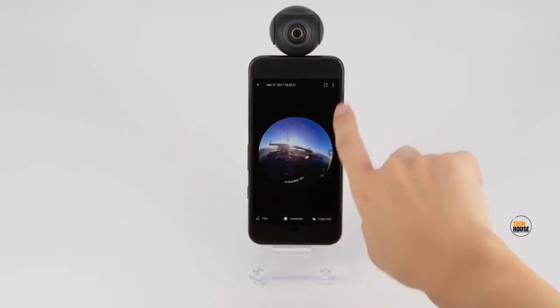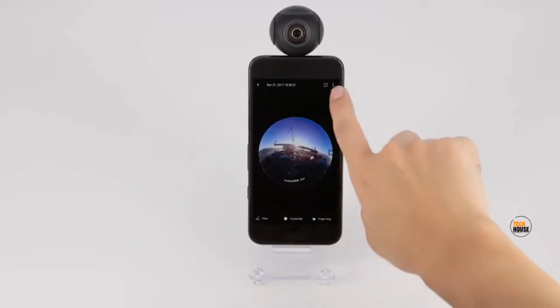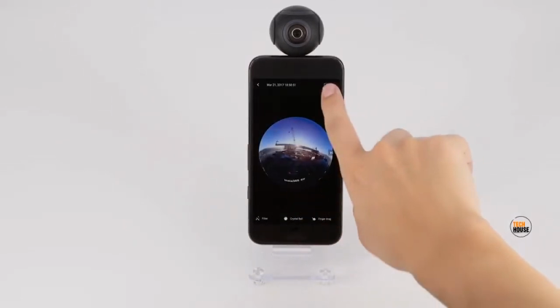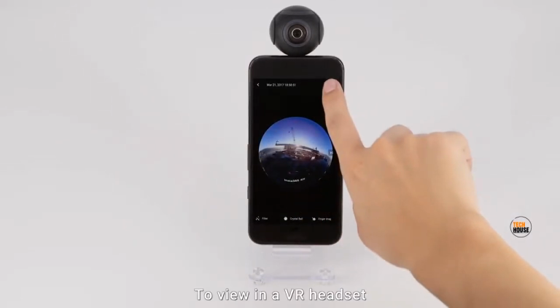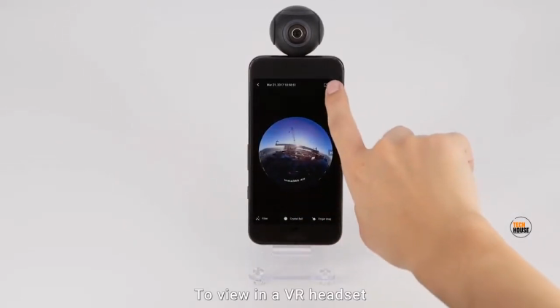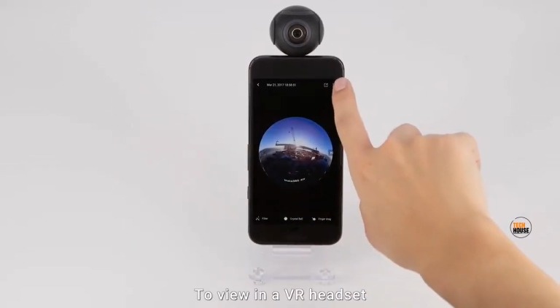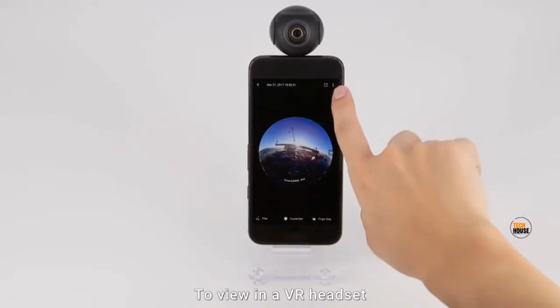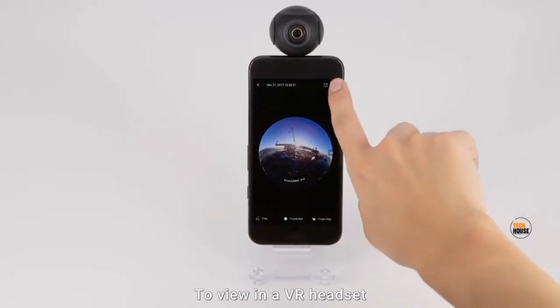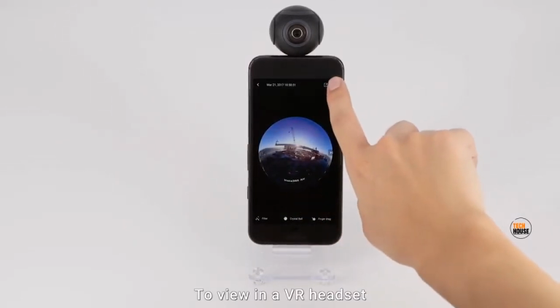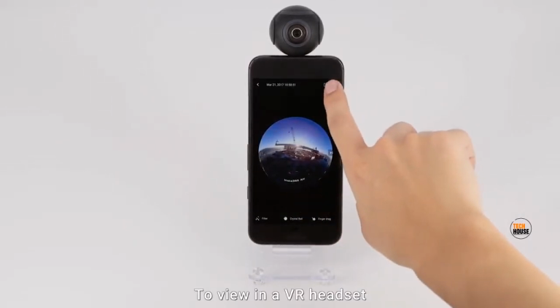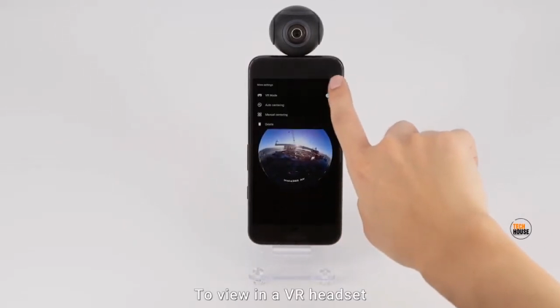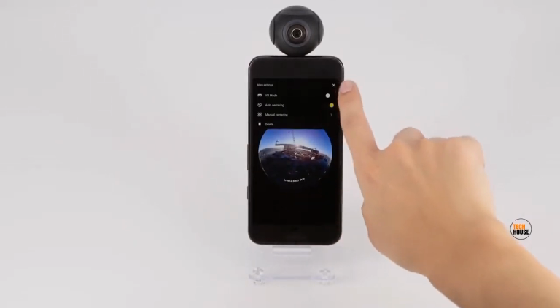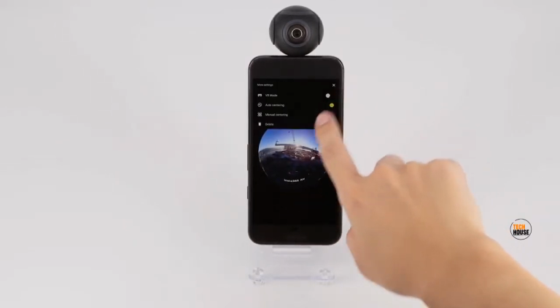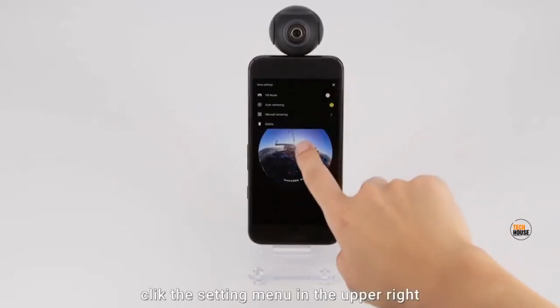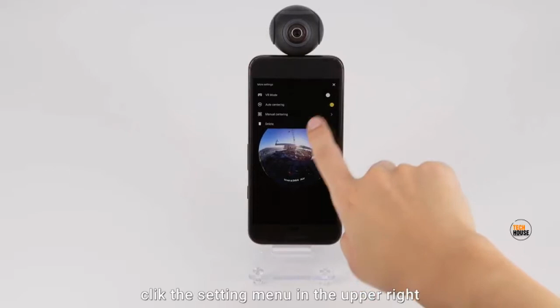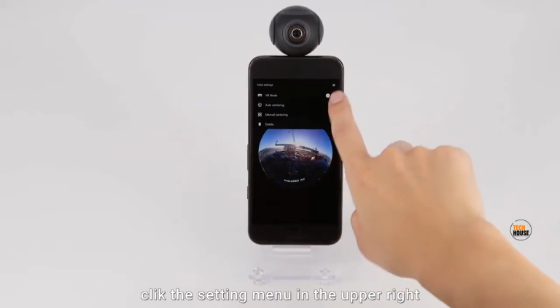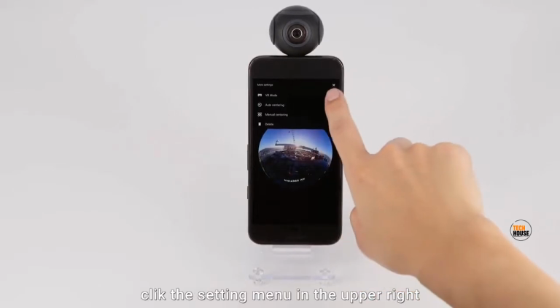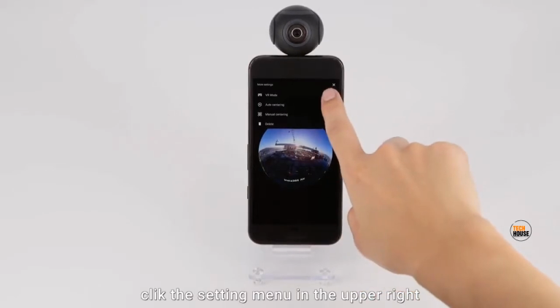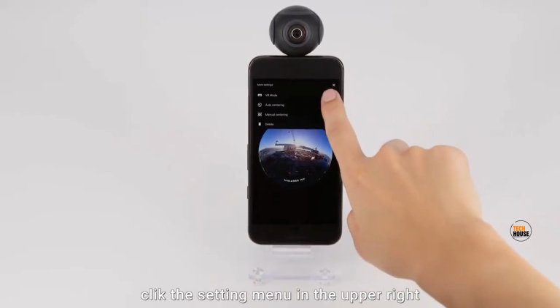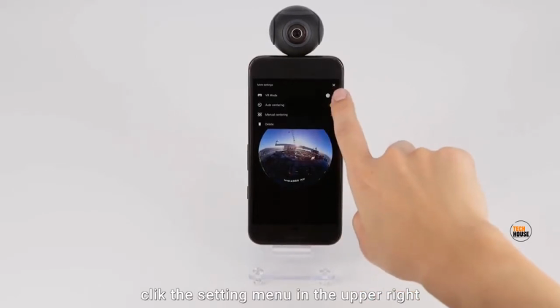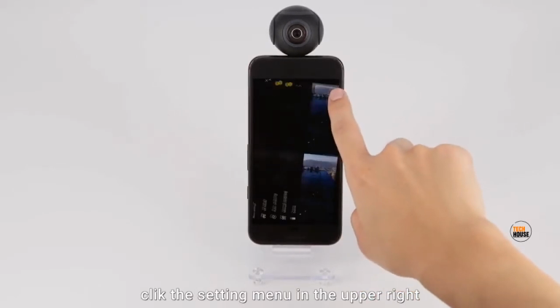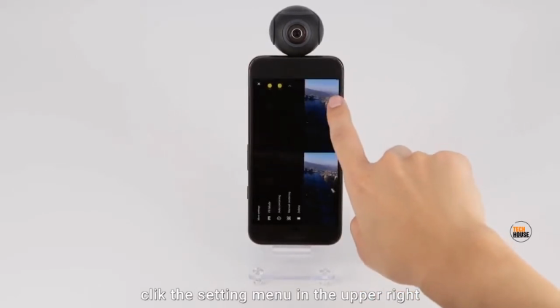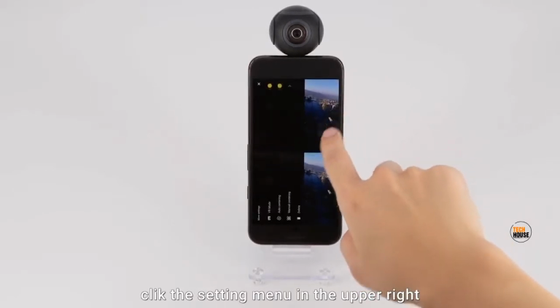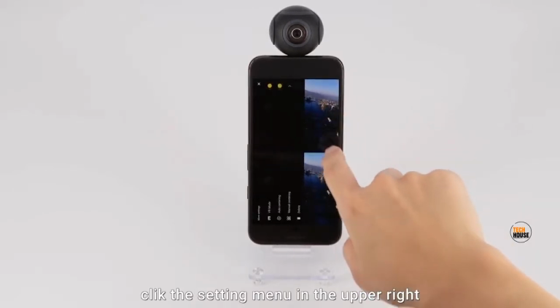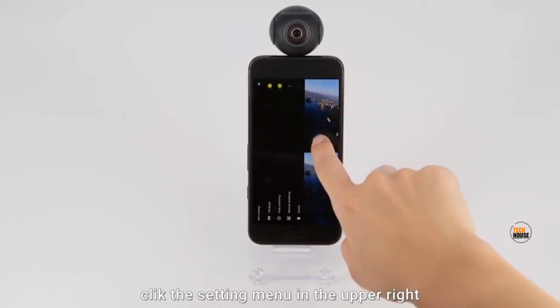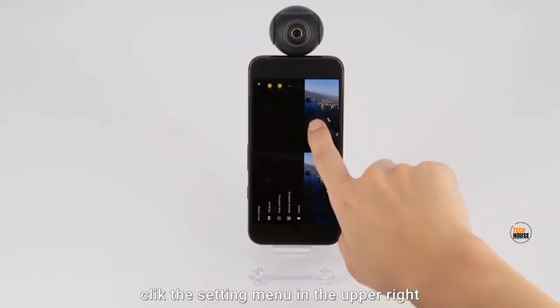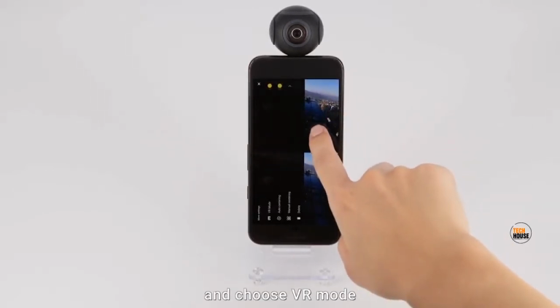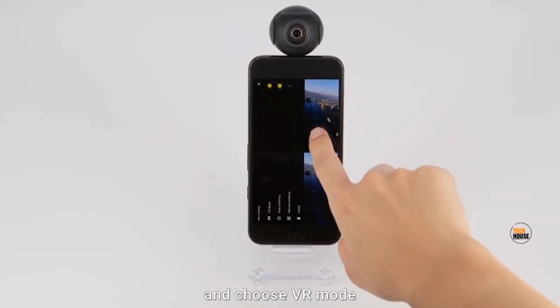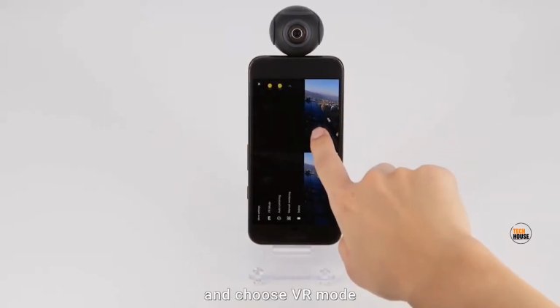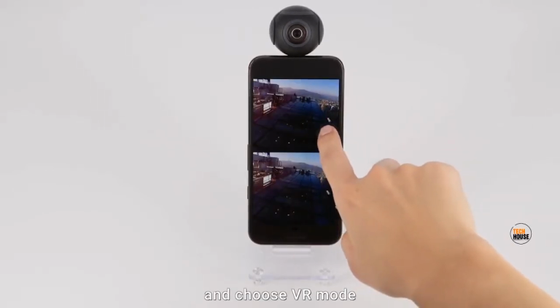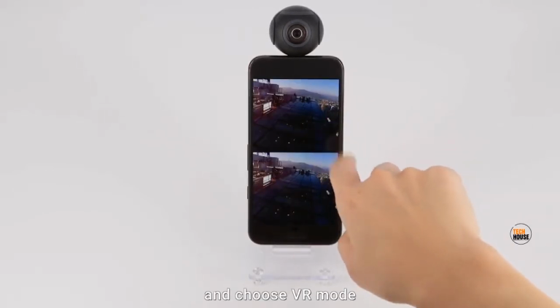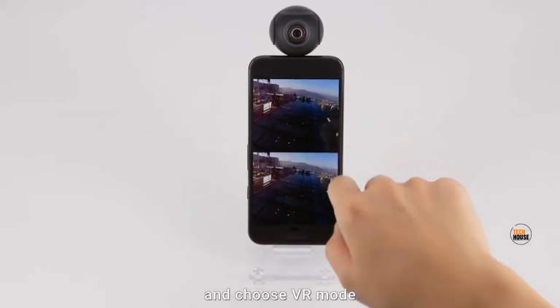To view in a VR headset, click the setting menu in the upper right and choose VR mode.